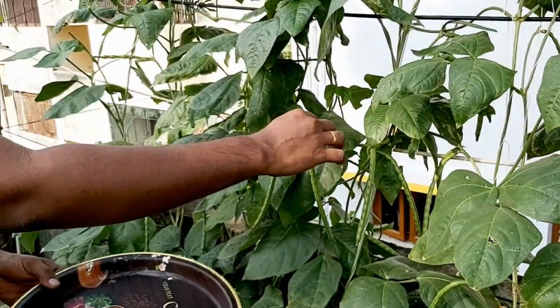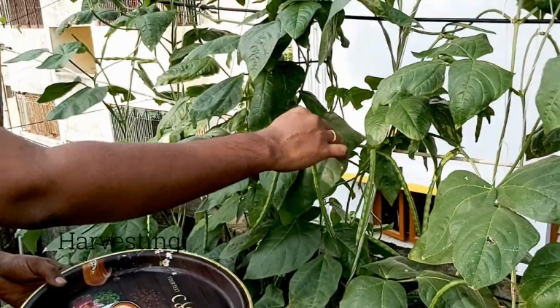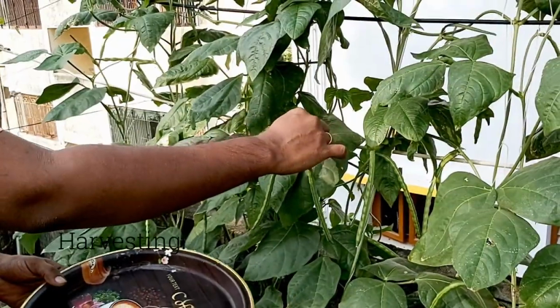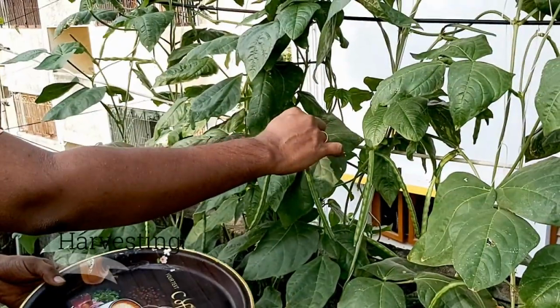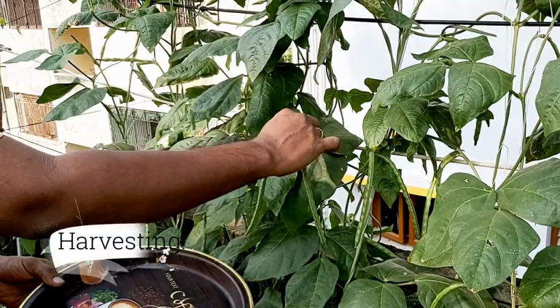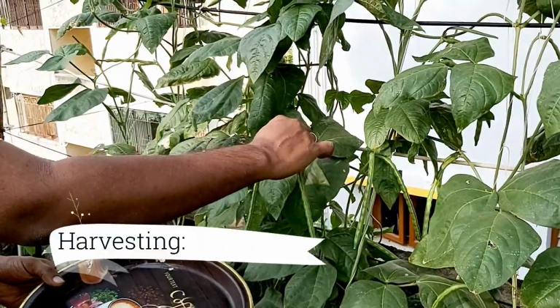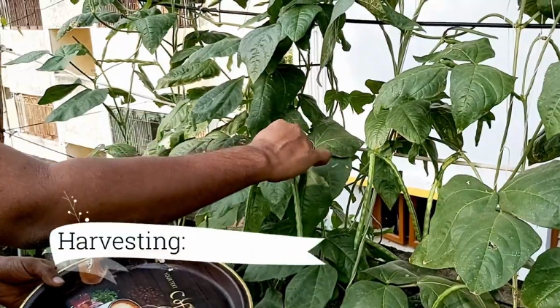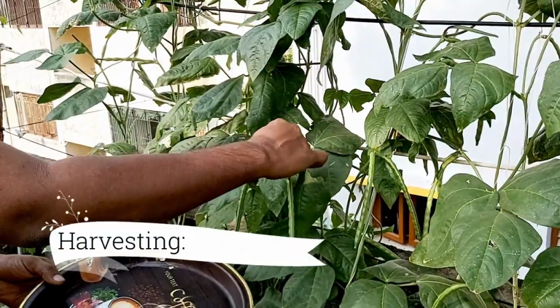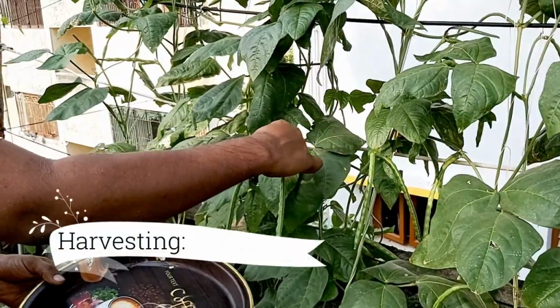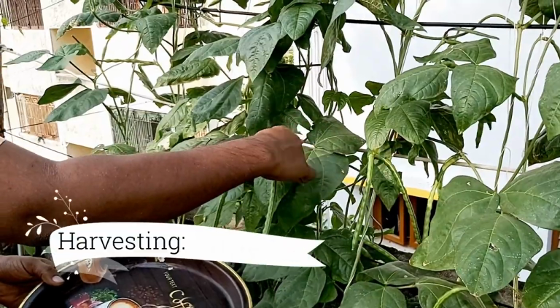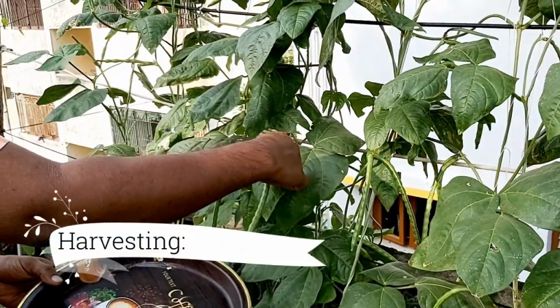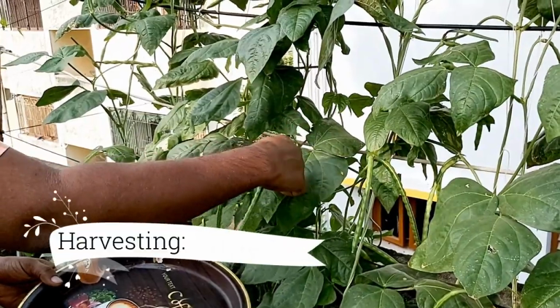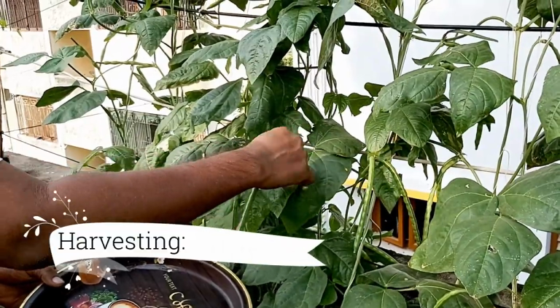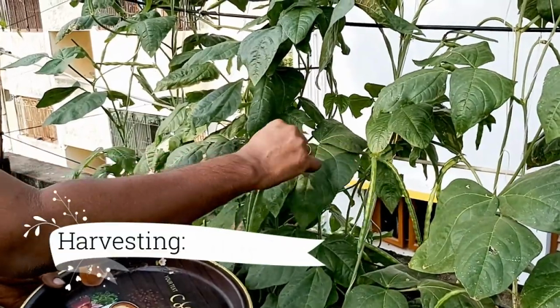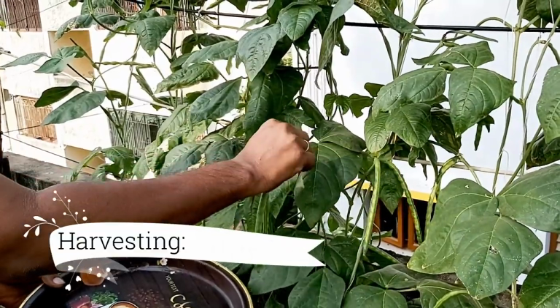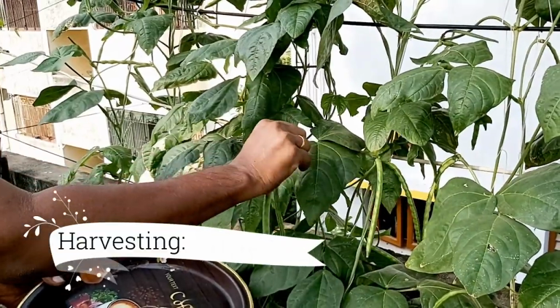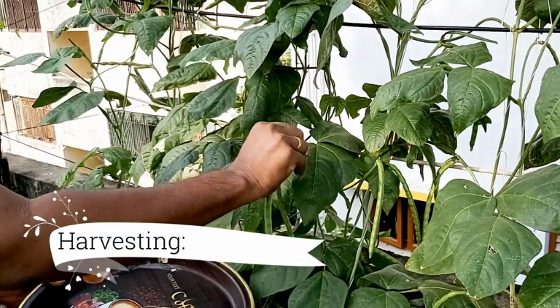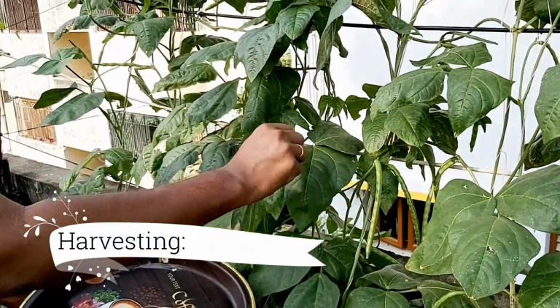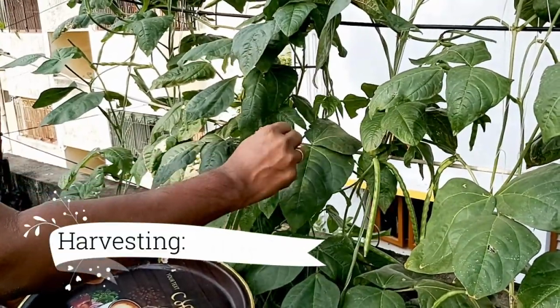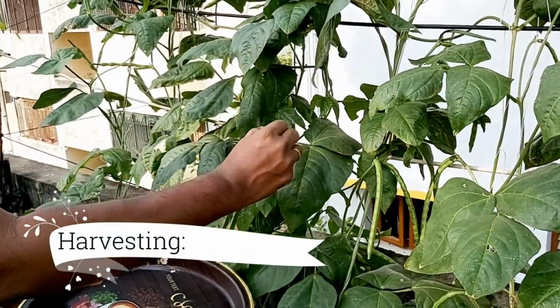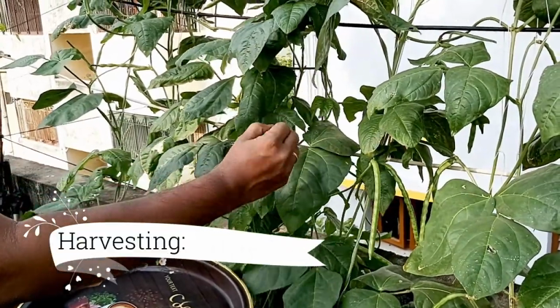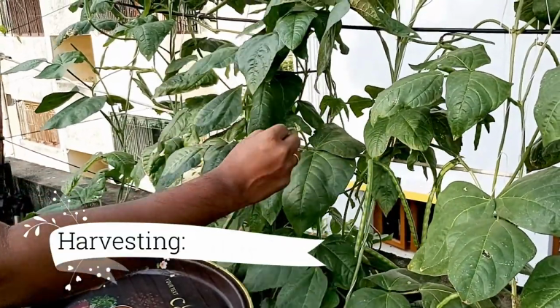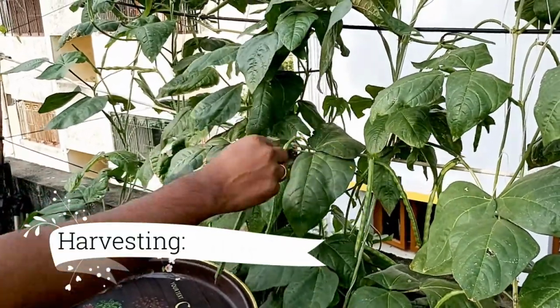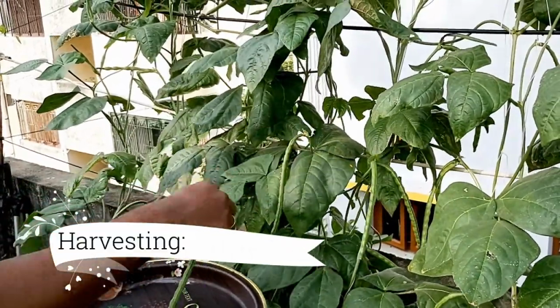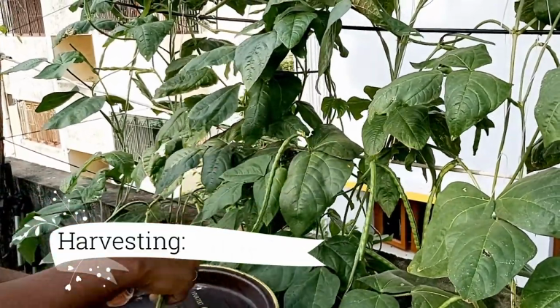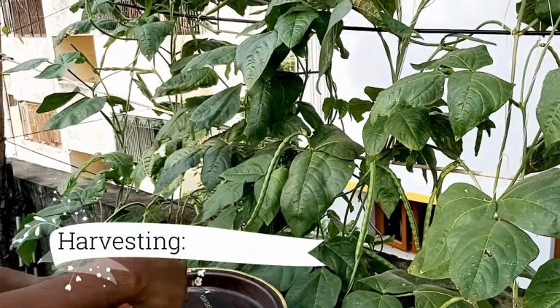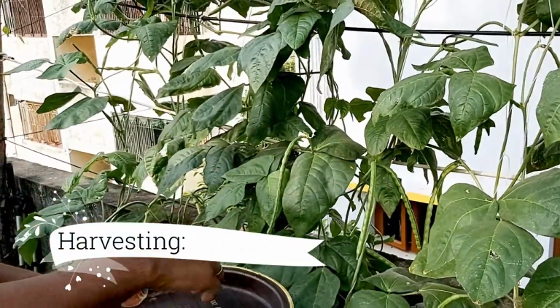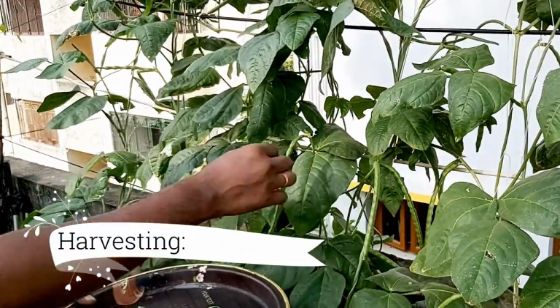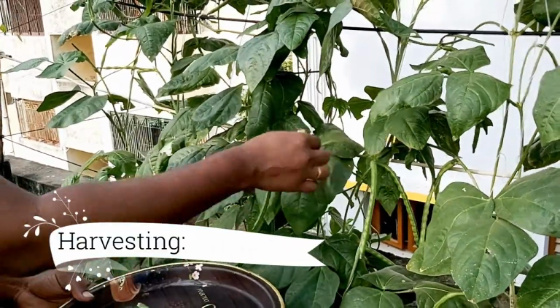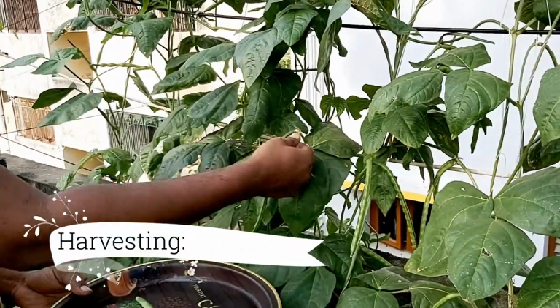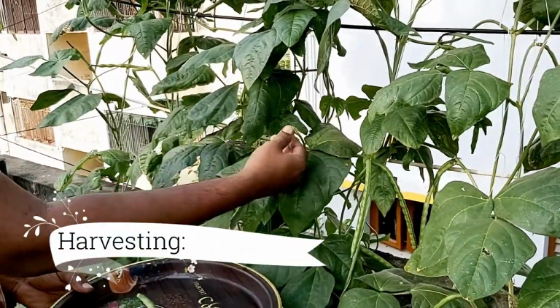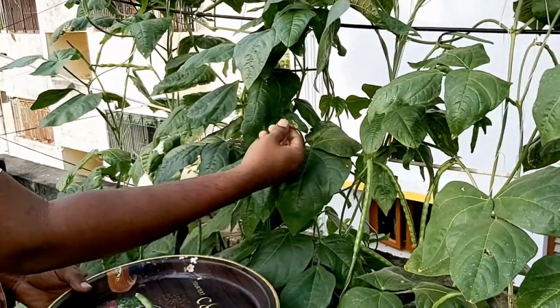After 70 to 90 days, fresh long beans can be harvested every day.